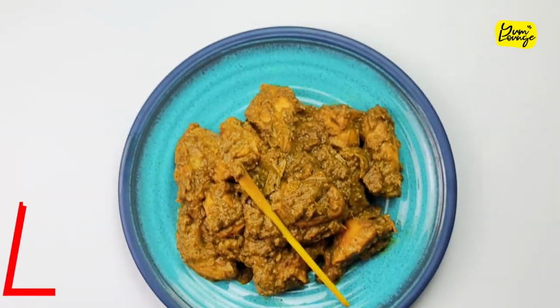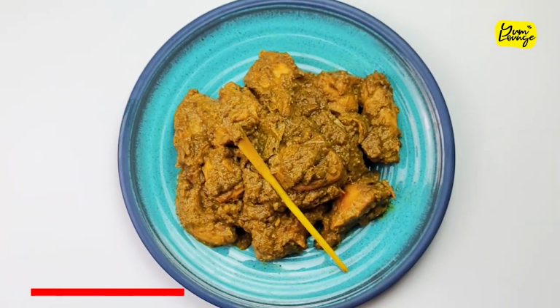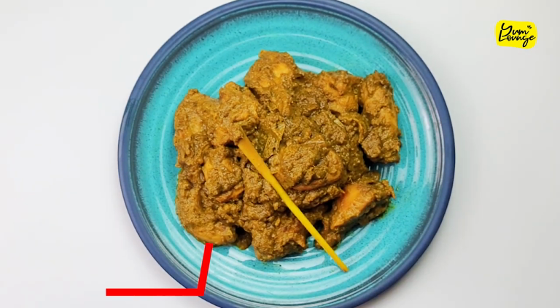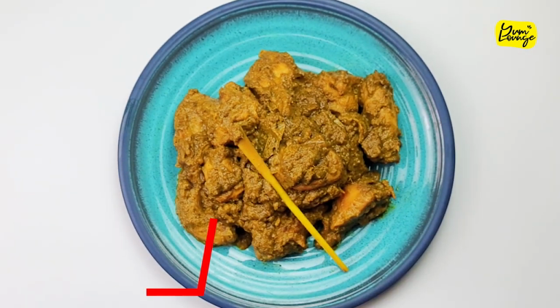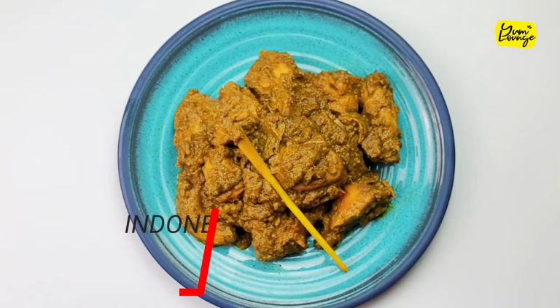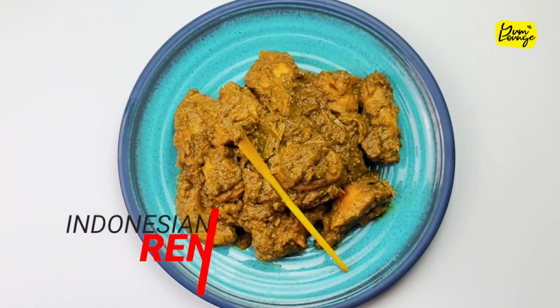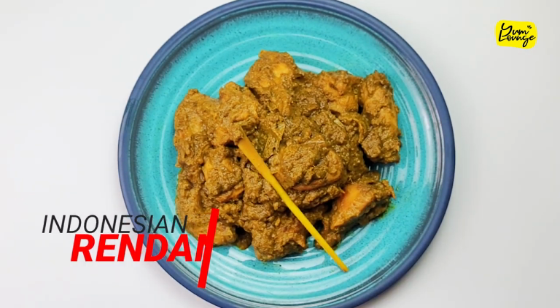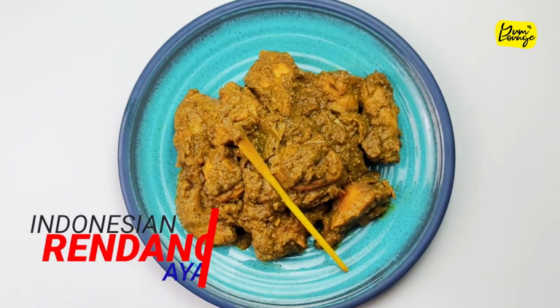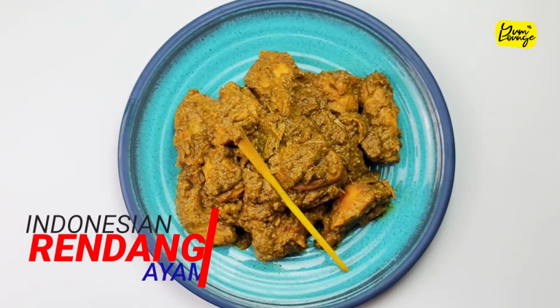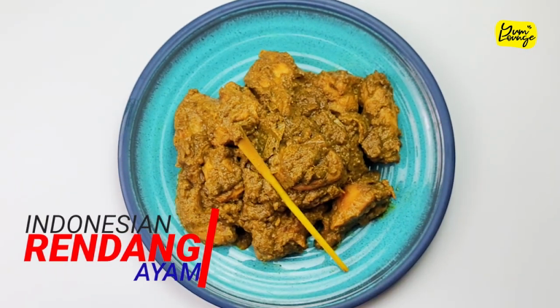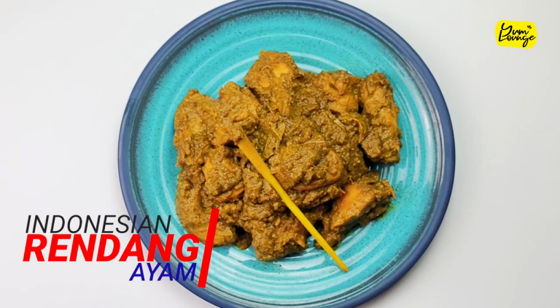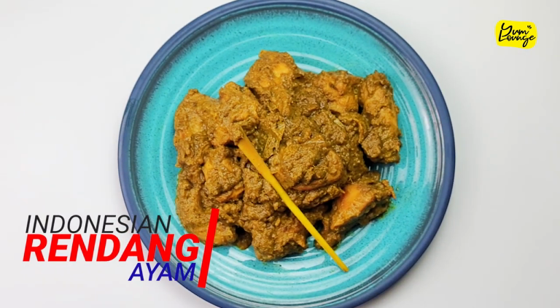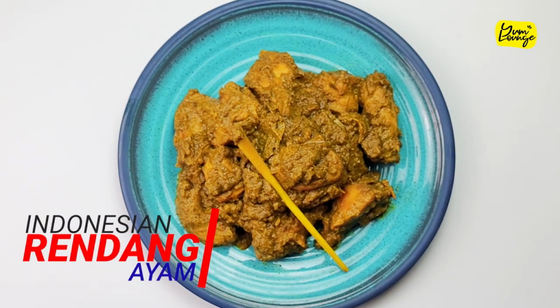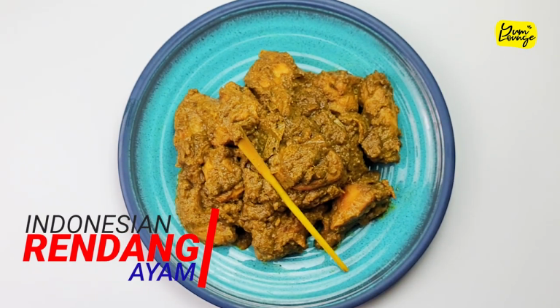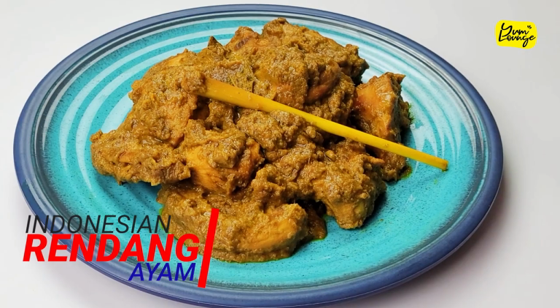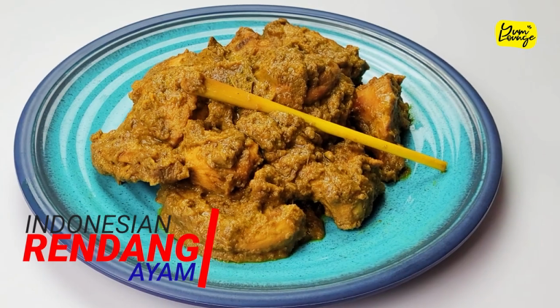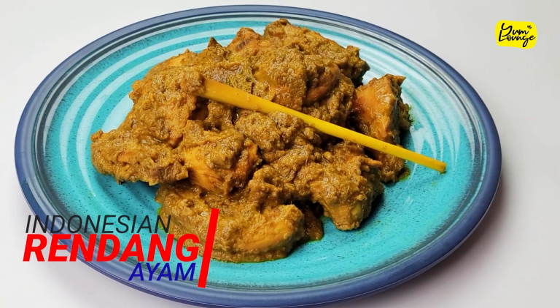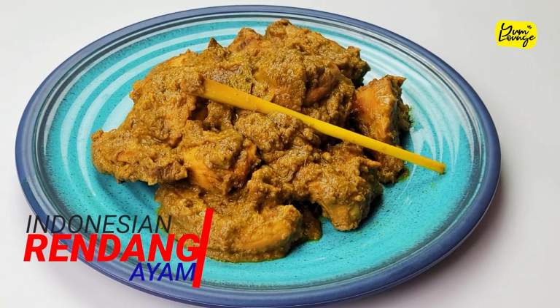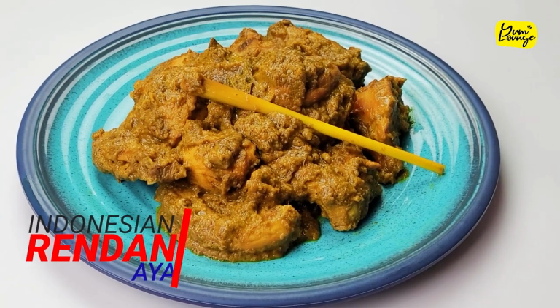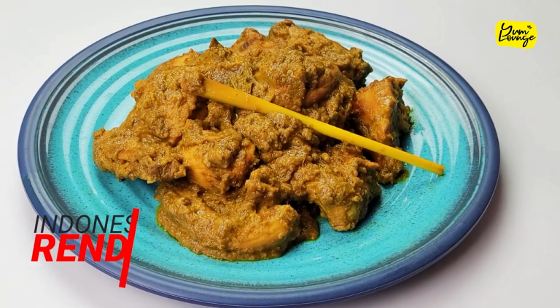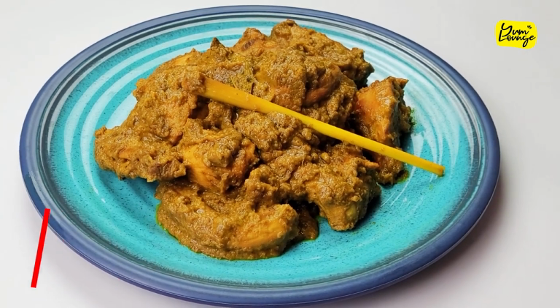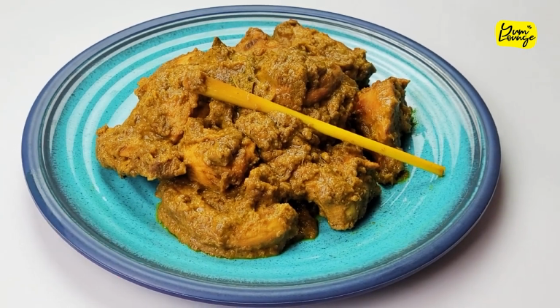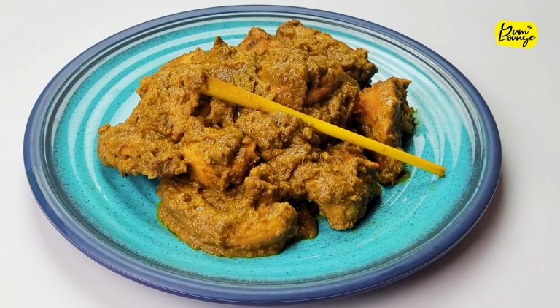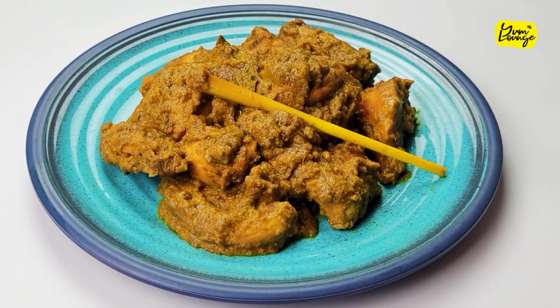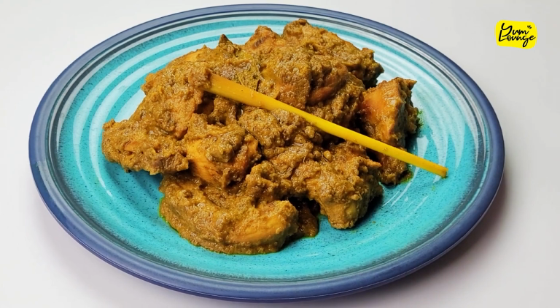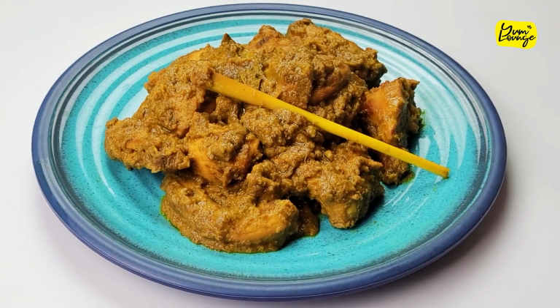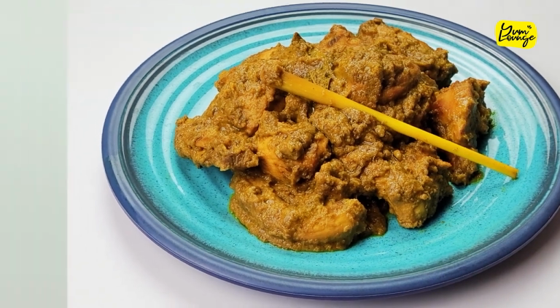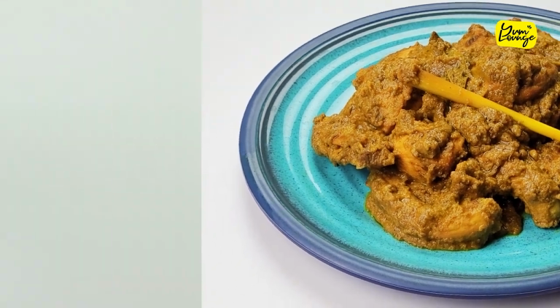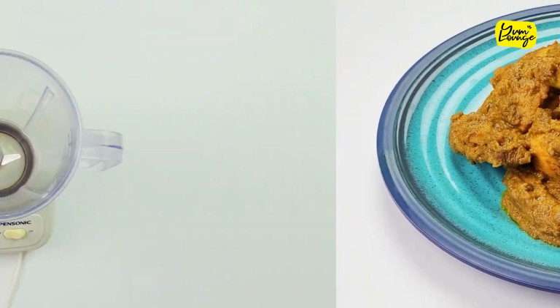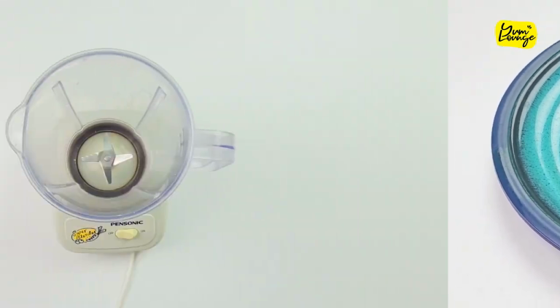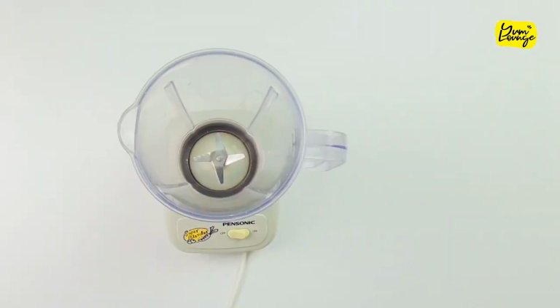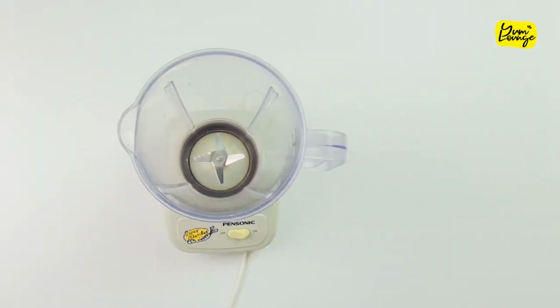This is Indonesian chicken rendang which is full of flavors and easy to cook. Let's make a rendang paste first.